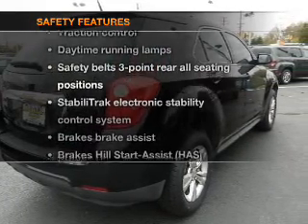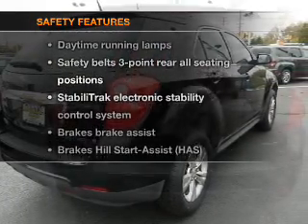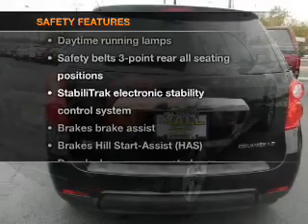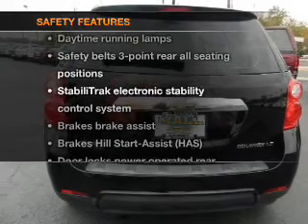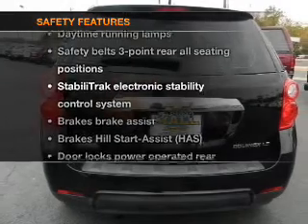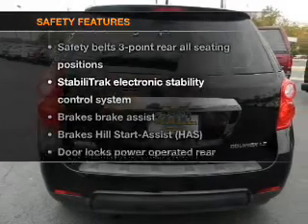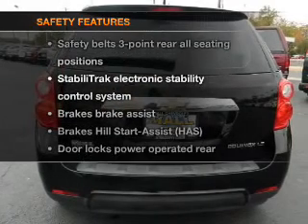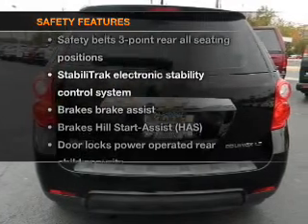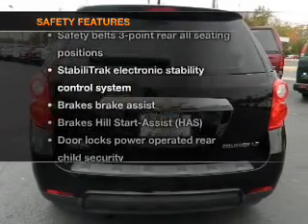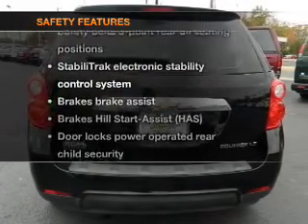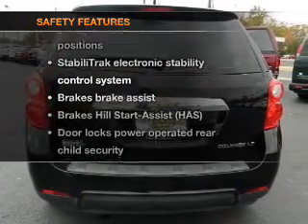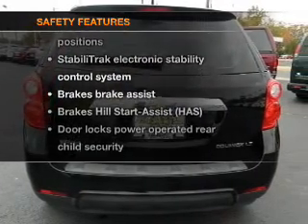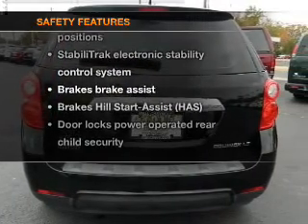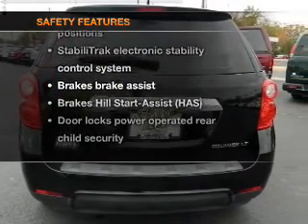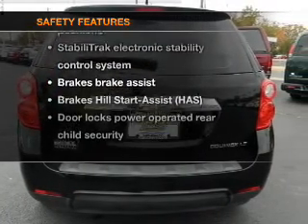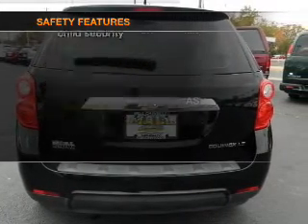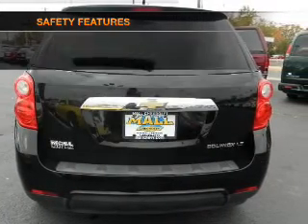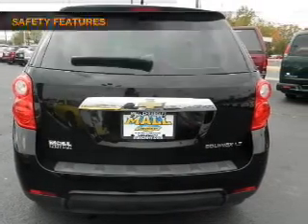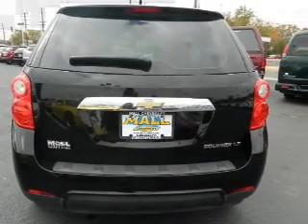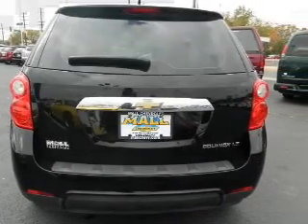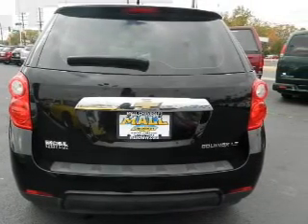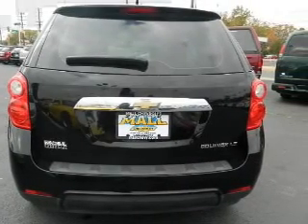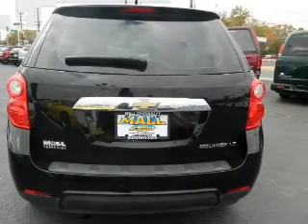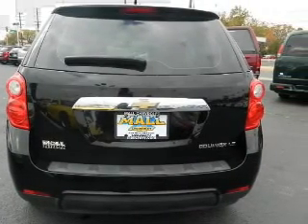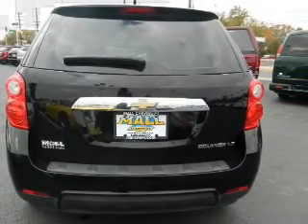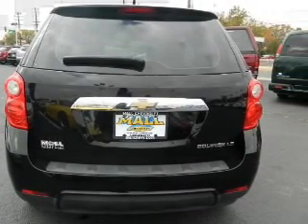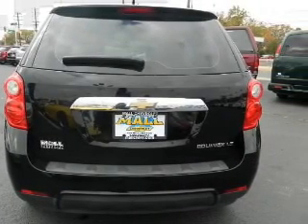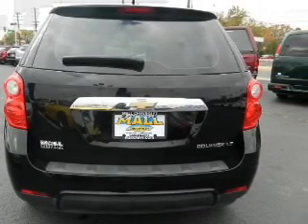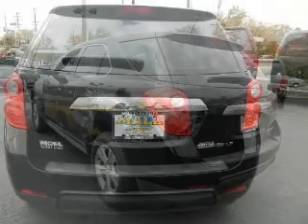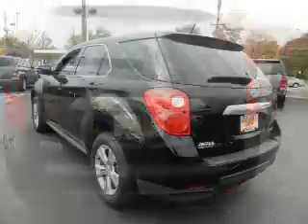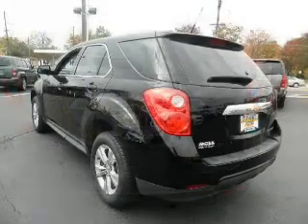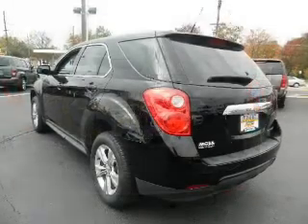If safety is a high priority, rest assured knowing that these top safety components are included: traction control and stability control.